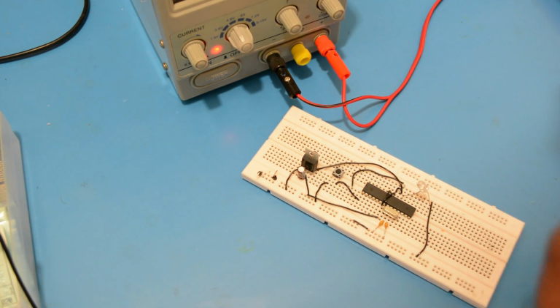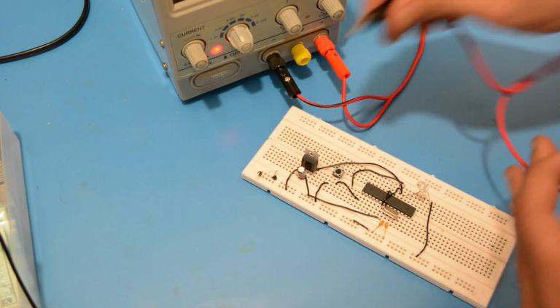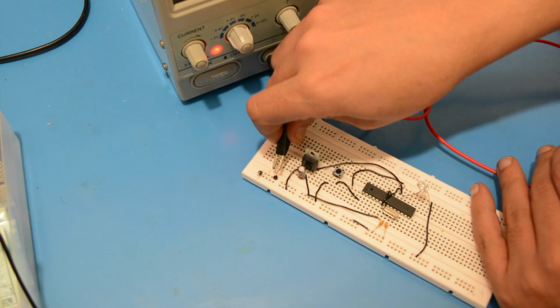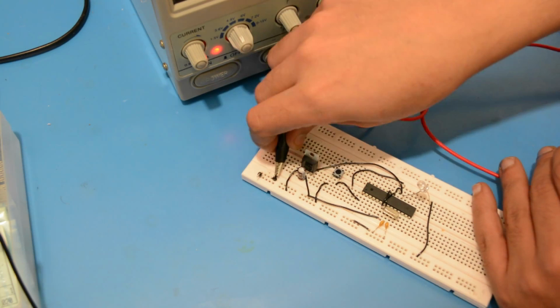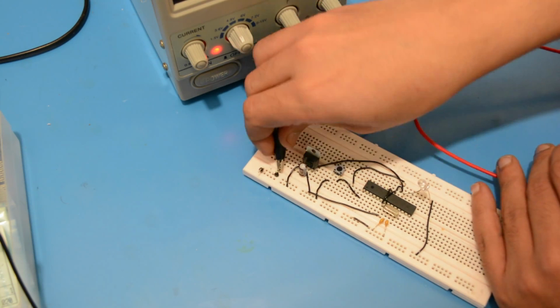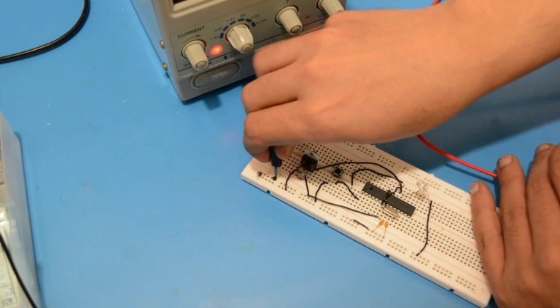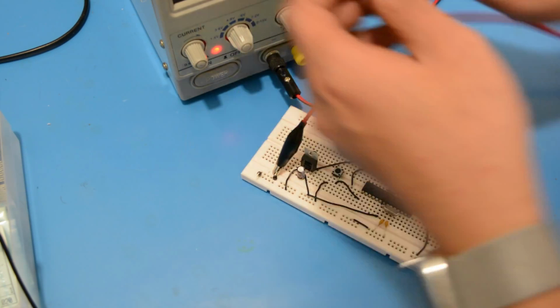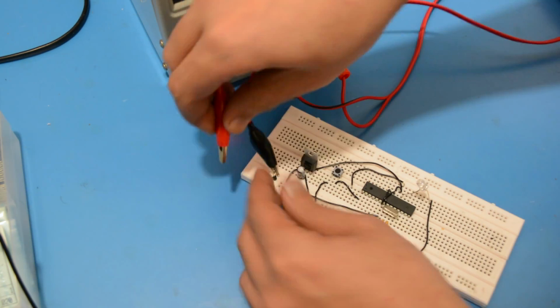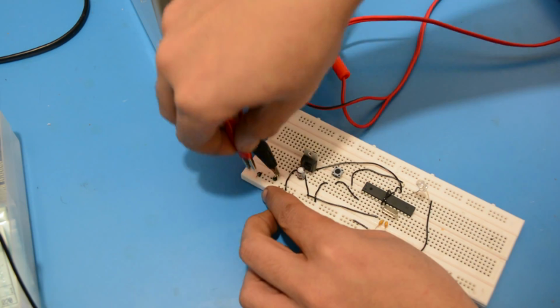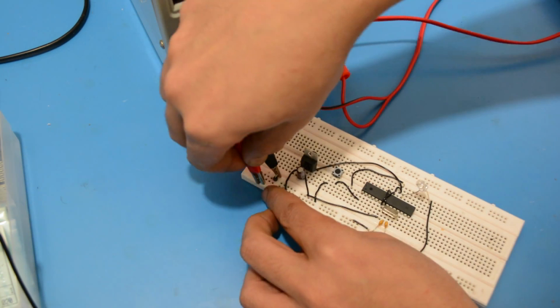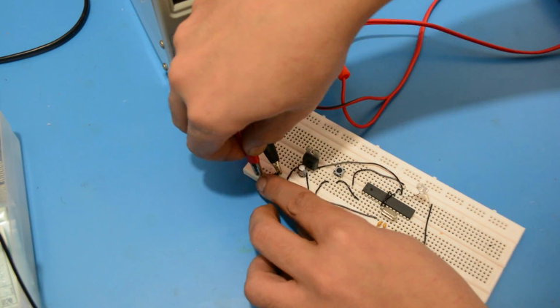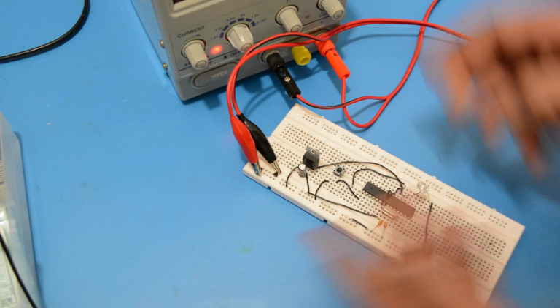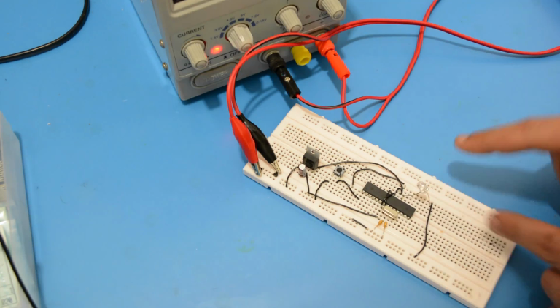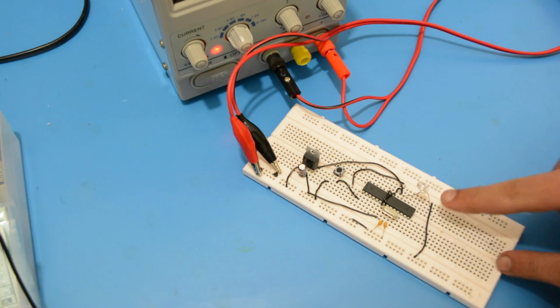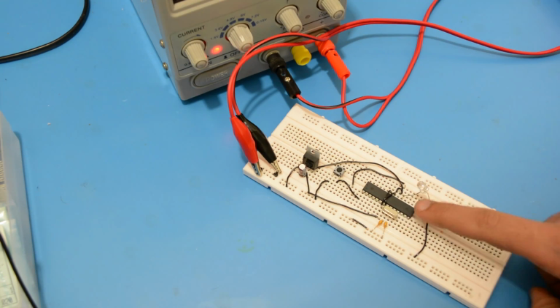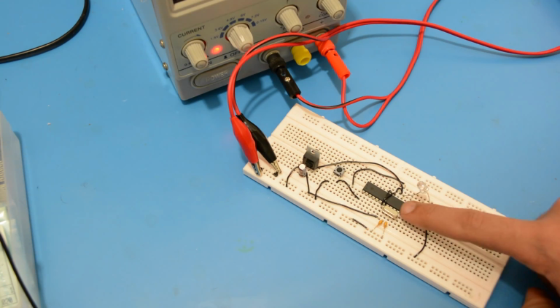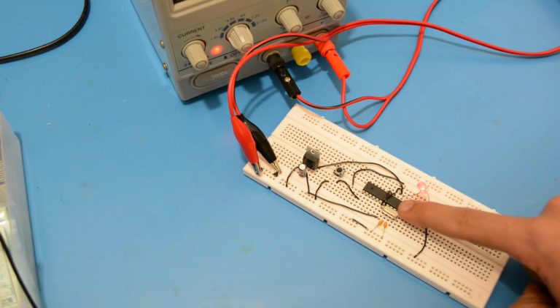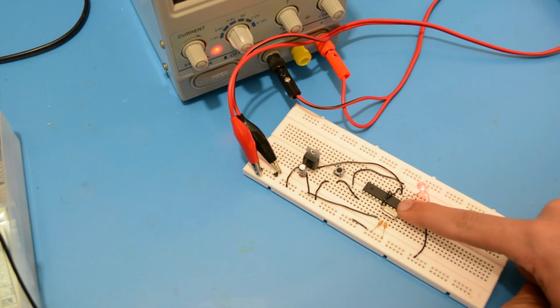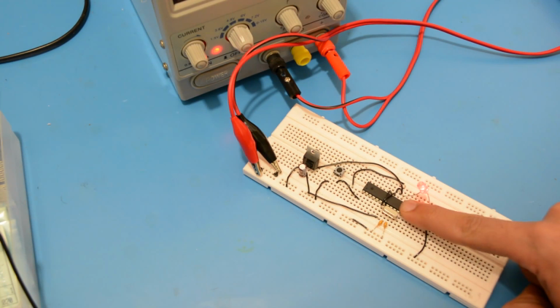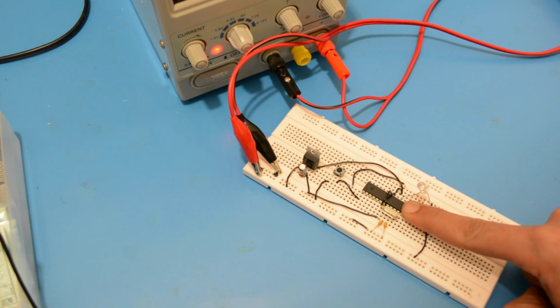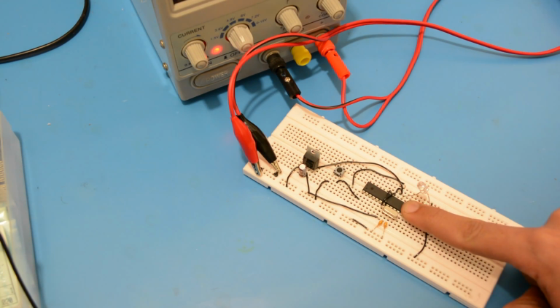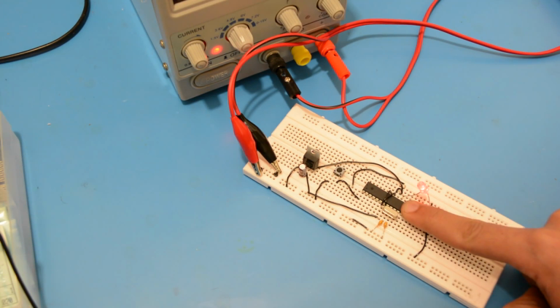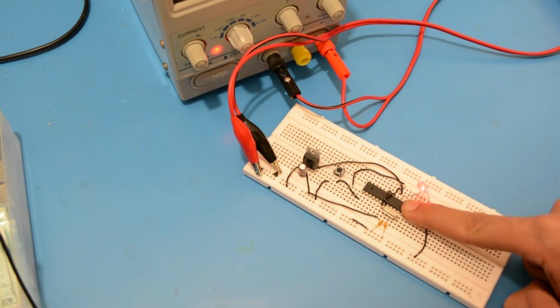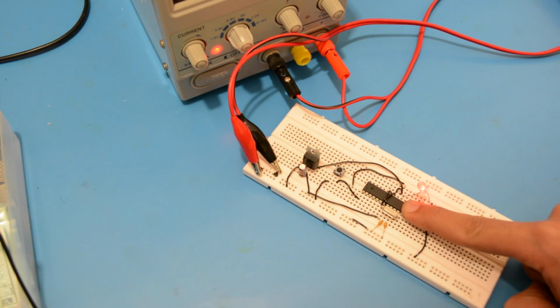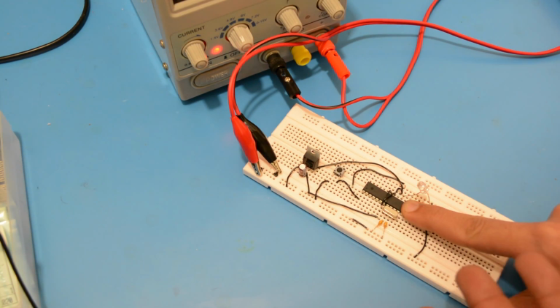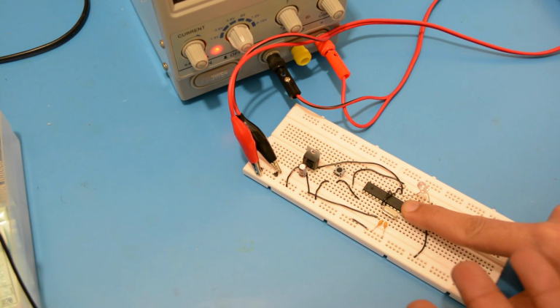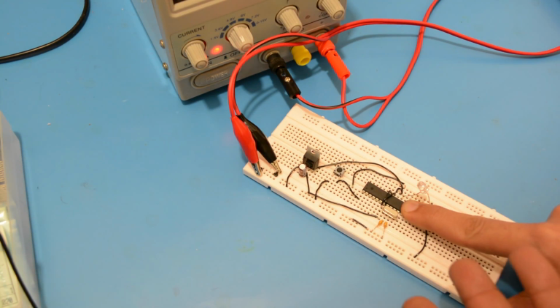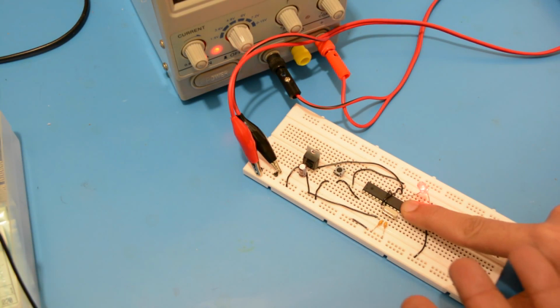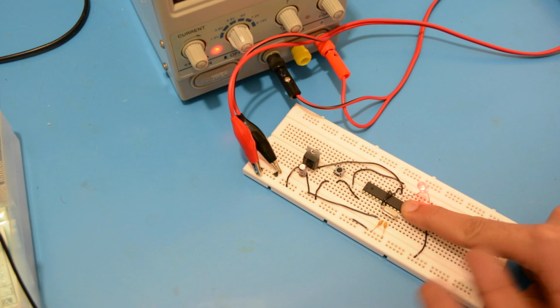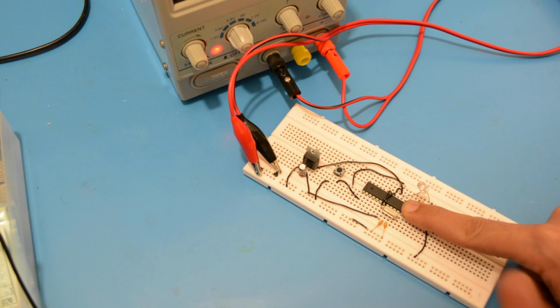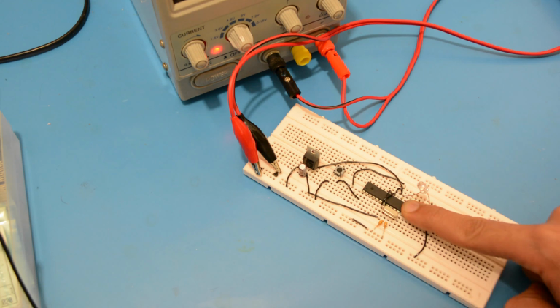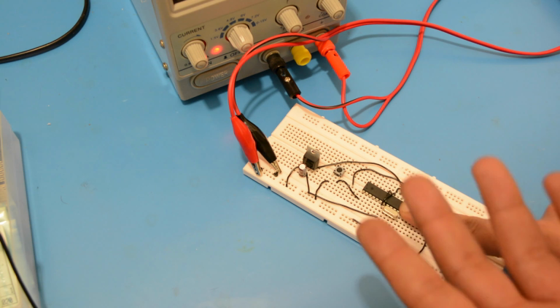Moment of truth. Great — the LED on pin 13 blinks!